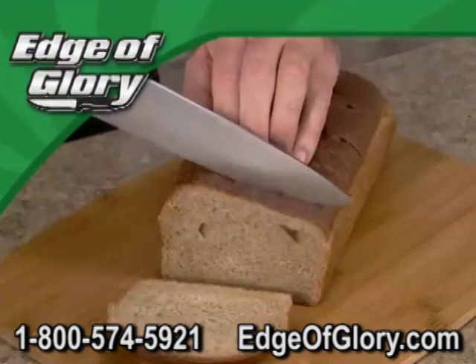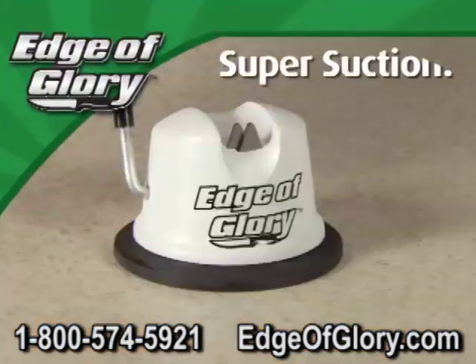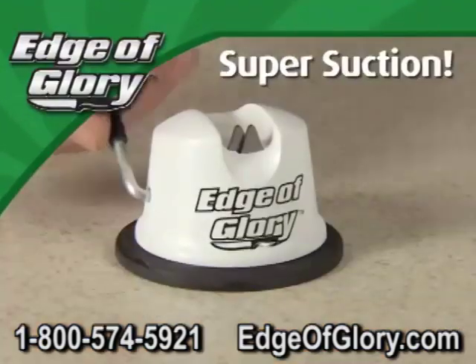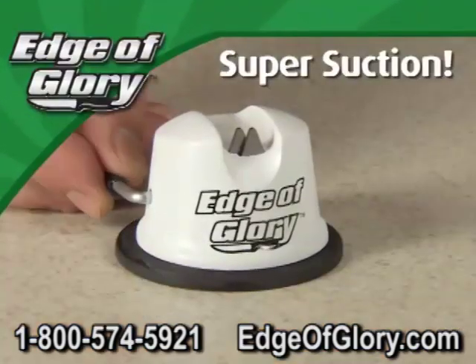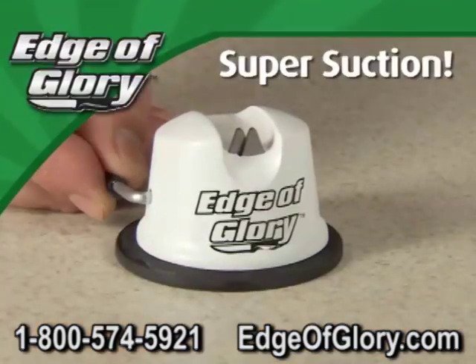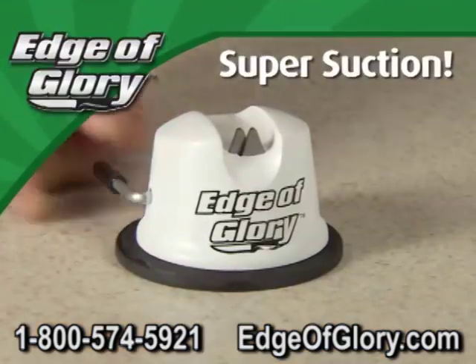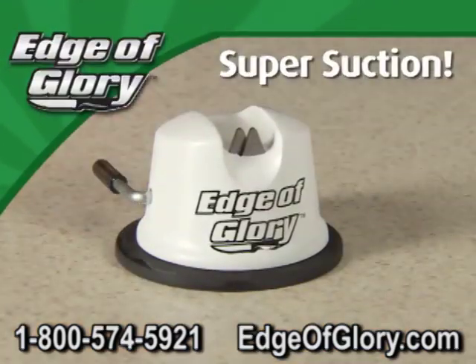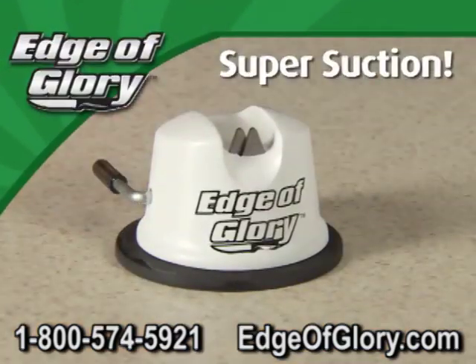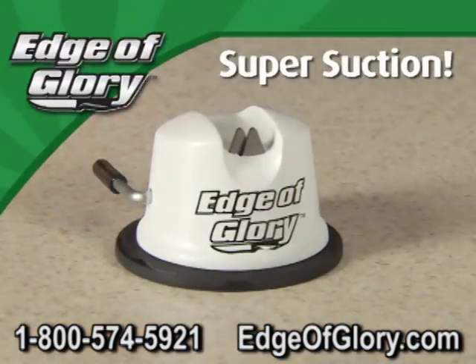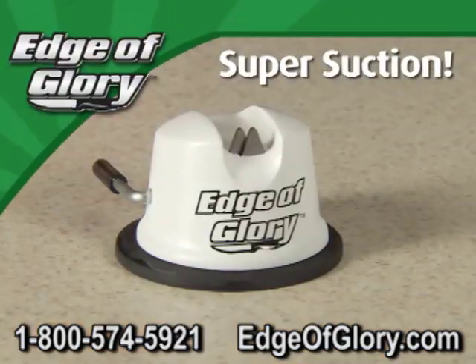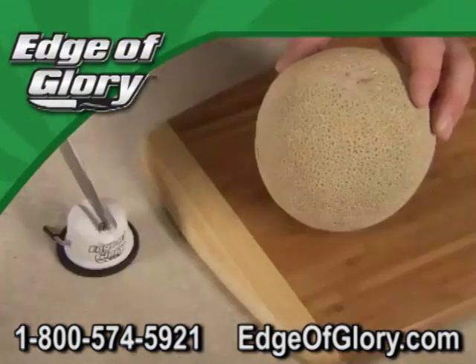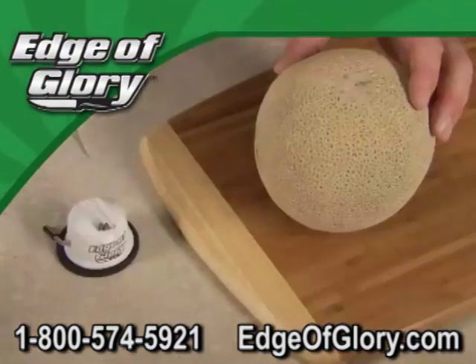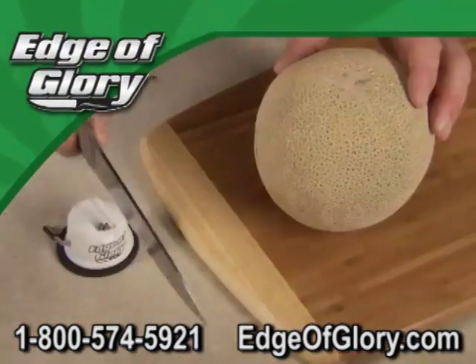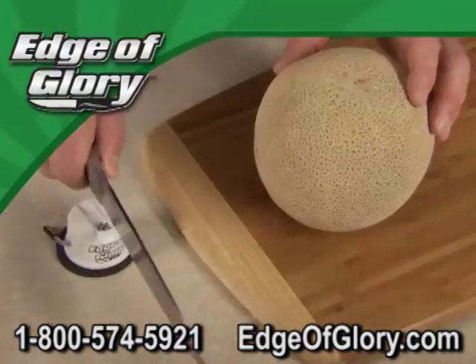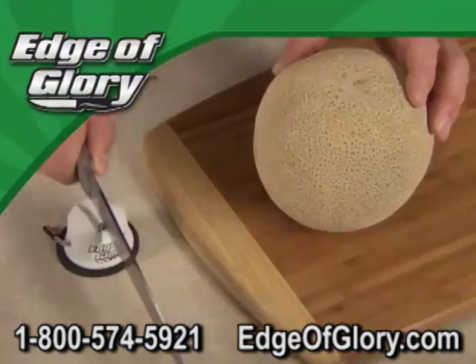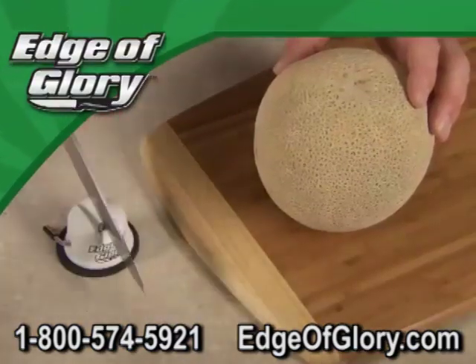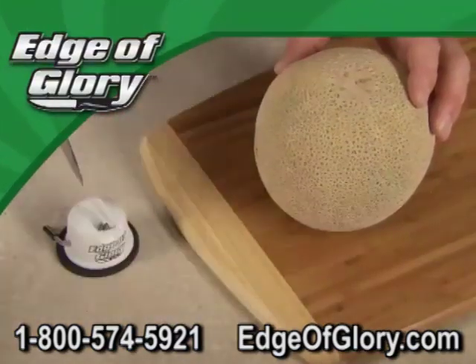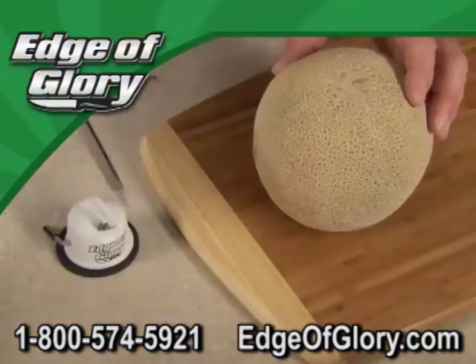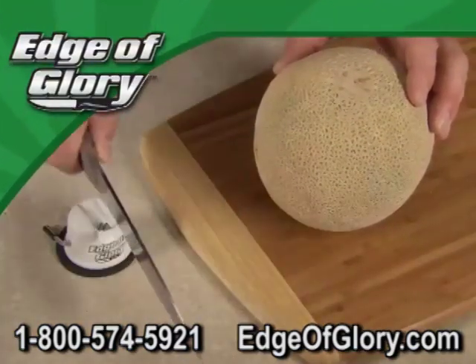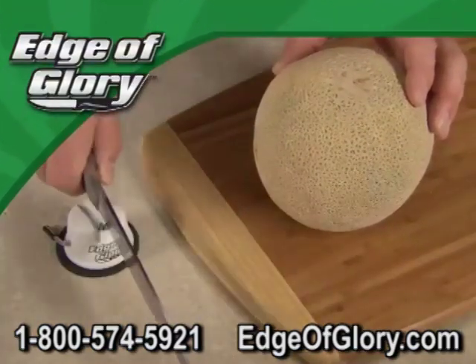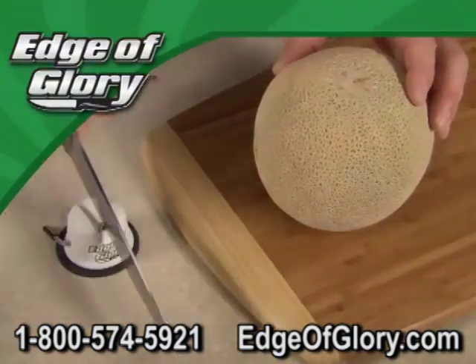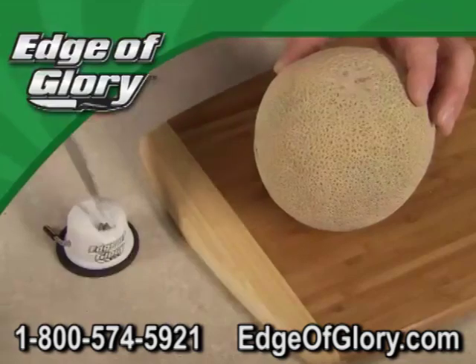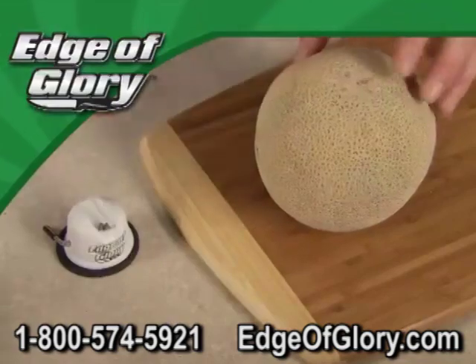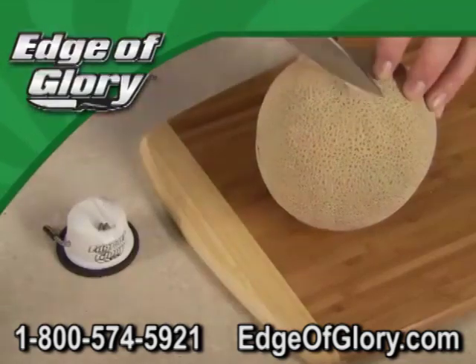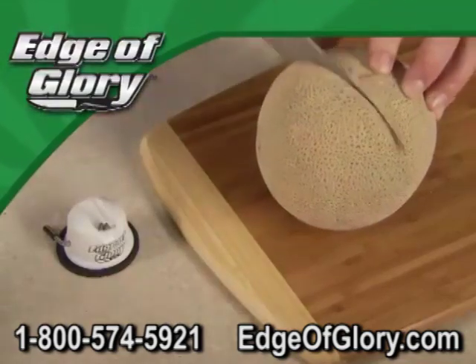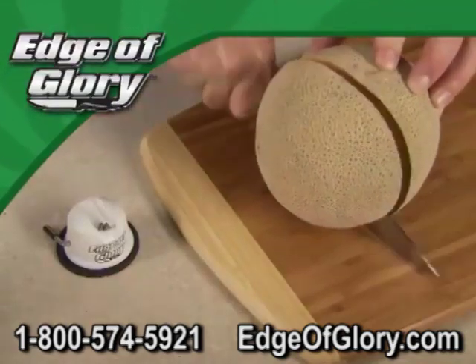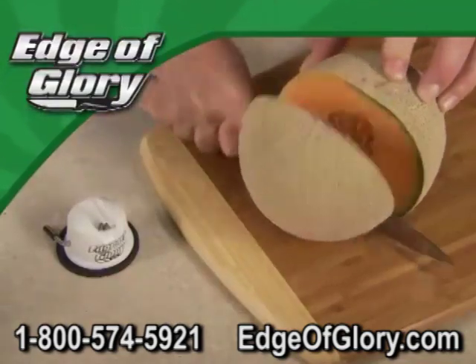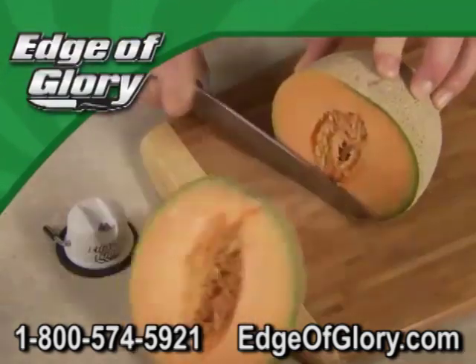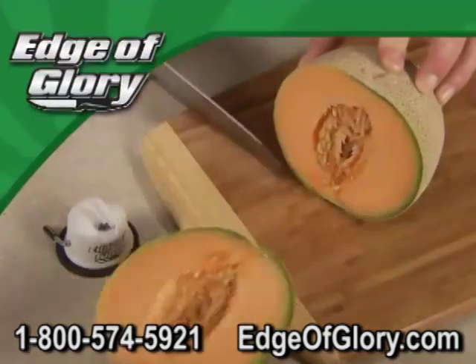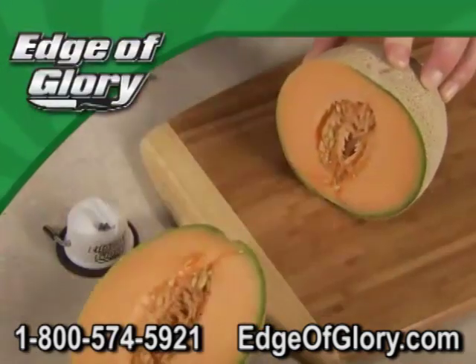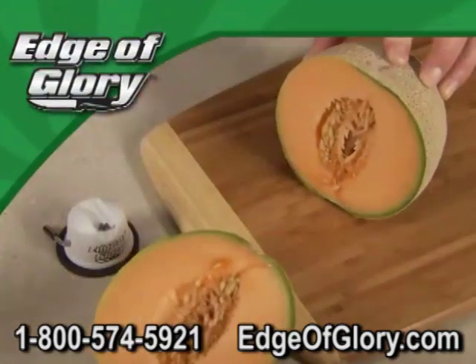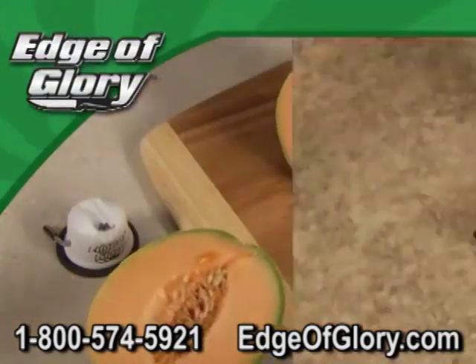It locks onto any smooth surface, then just draw the knife — one, two, three — and that old knife cuts like new and is ready for more.